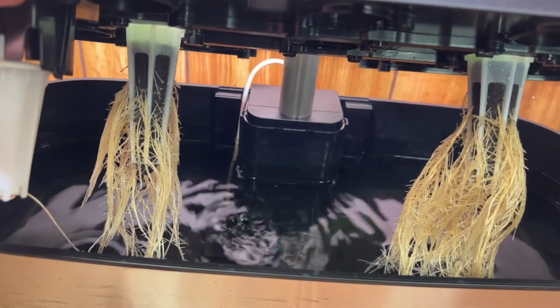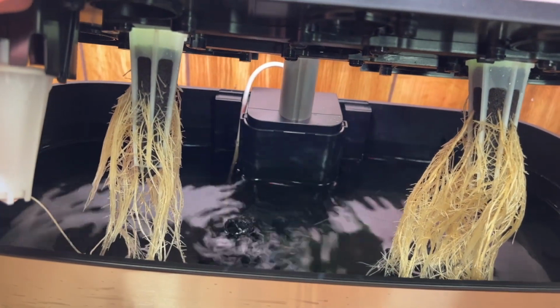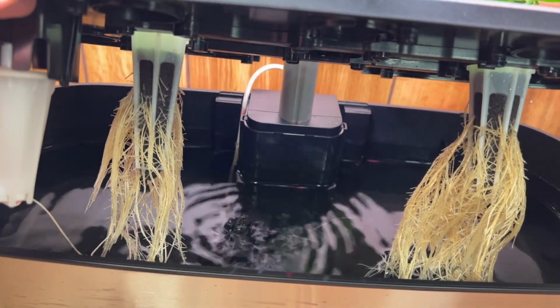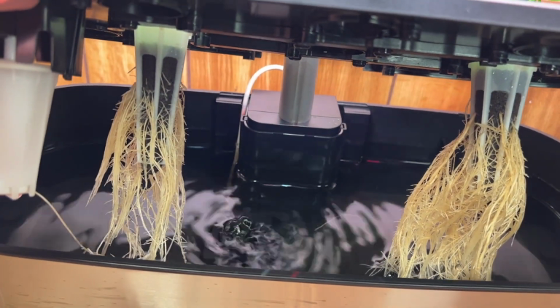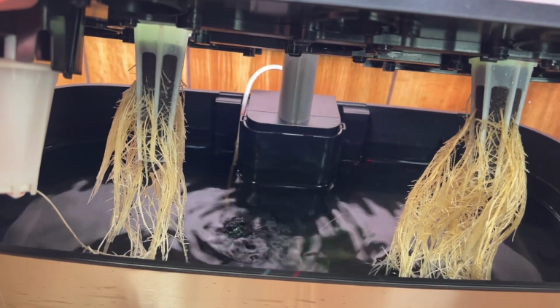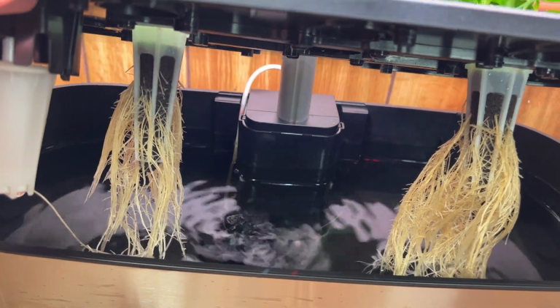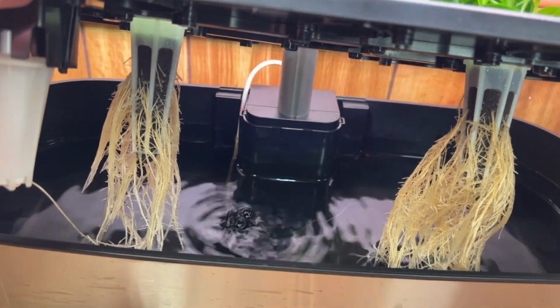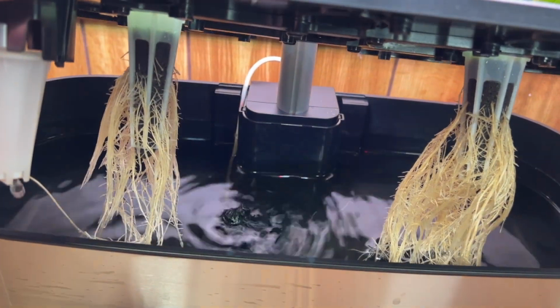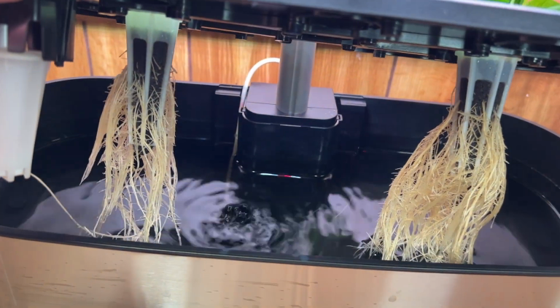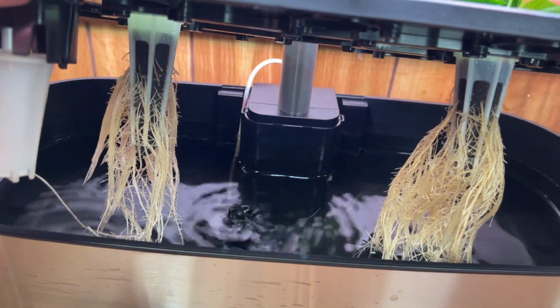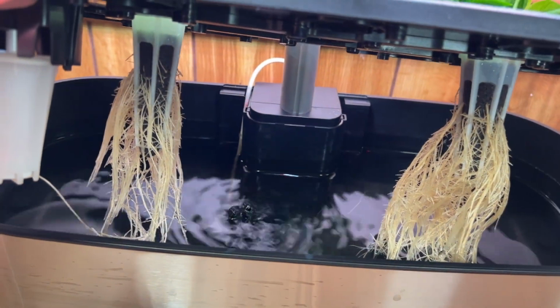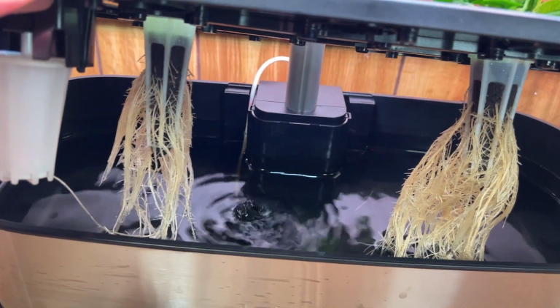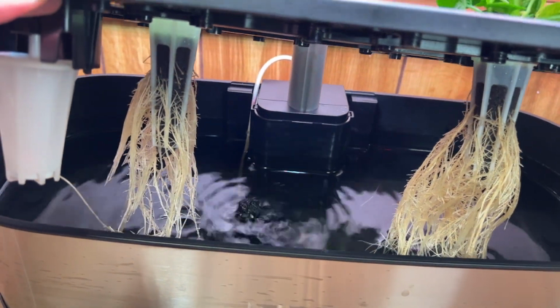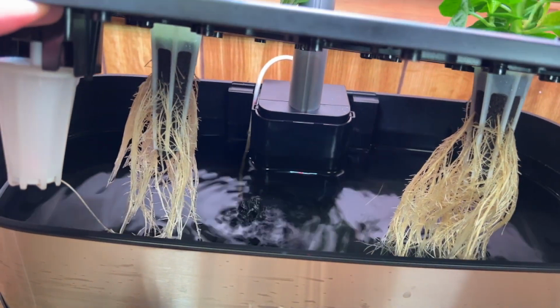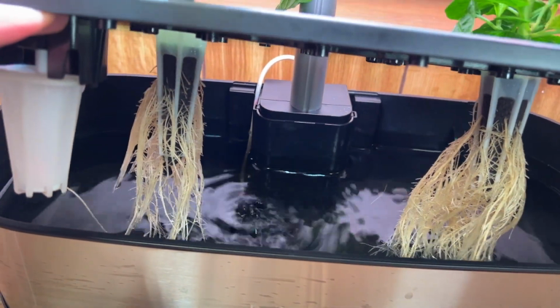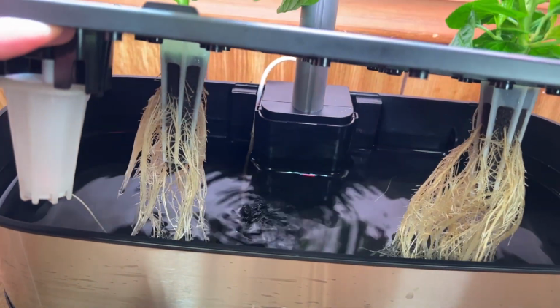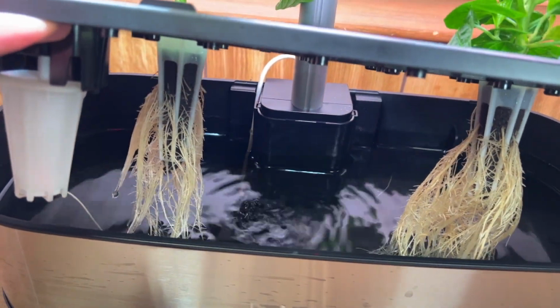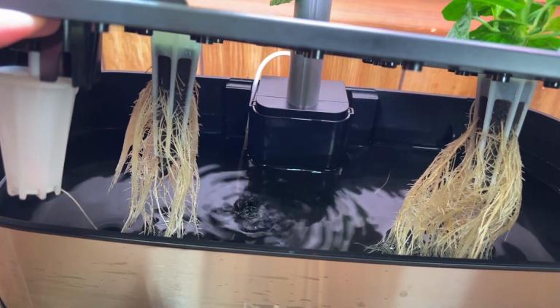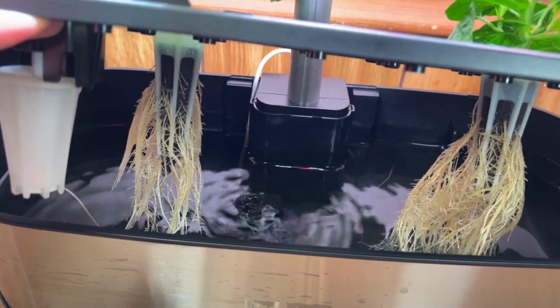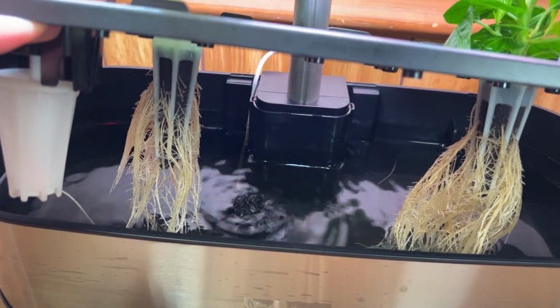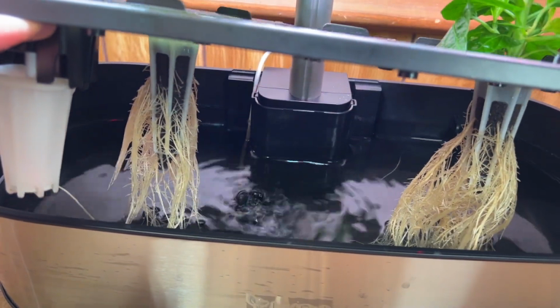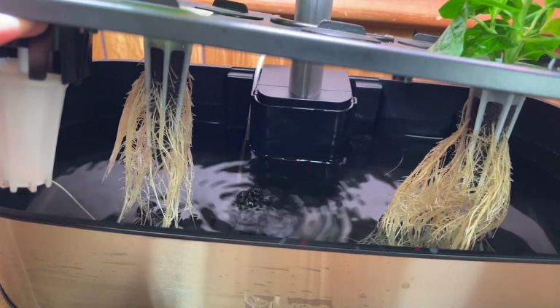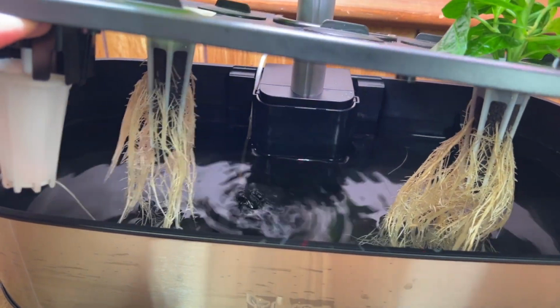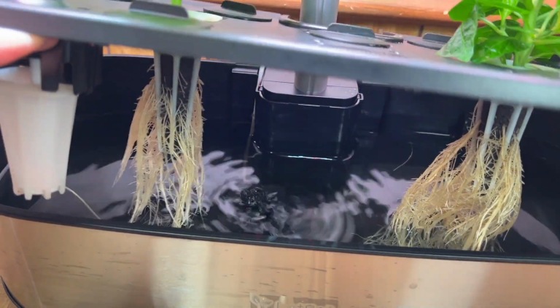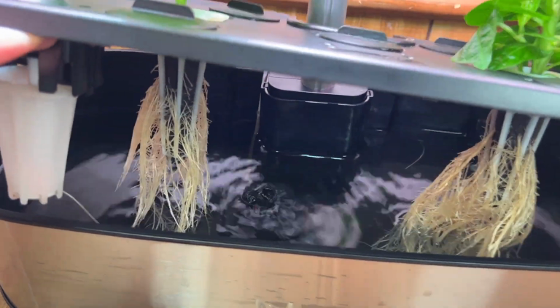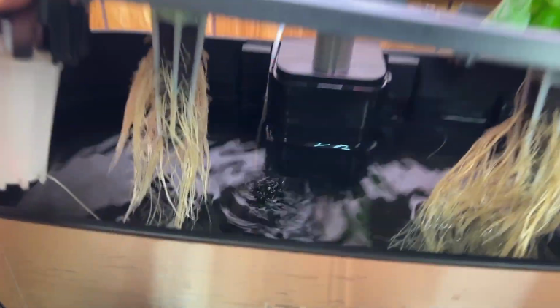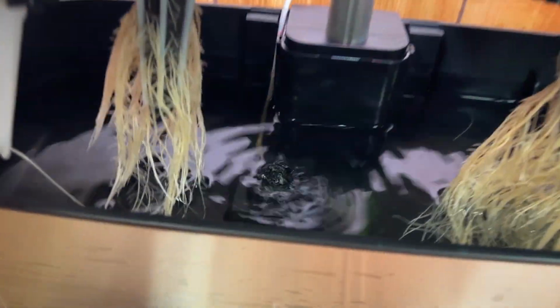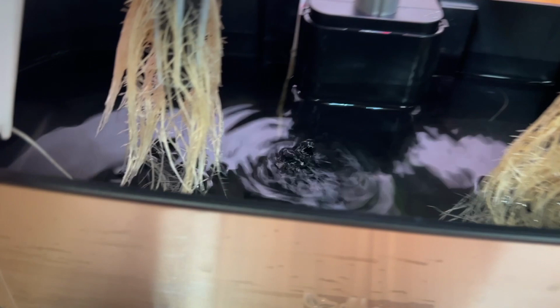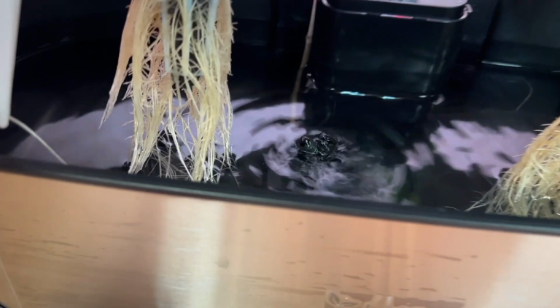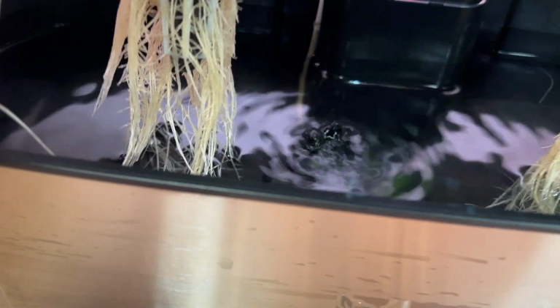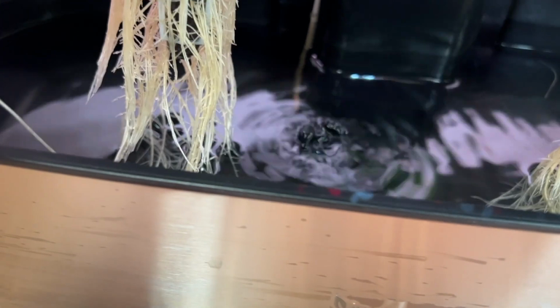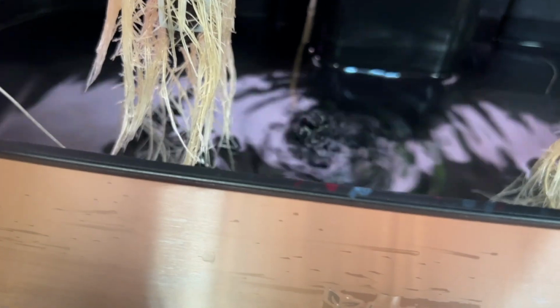The roots look nice and healthy. You can see the pump working.